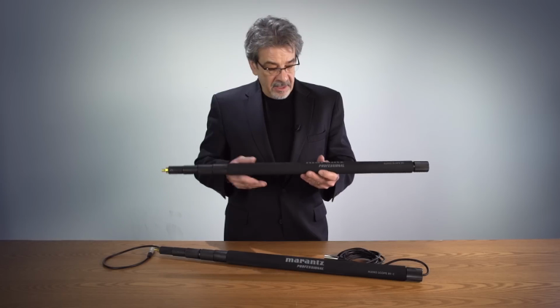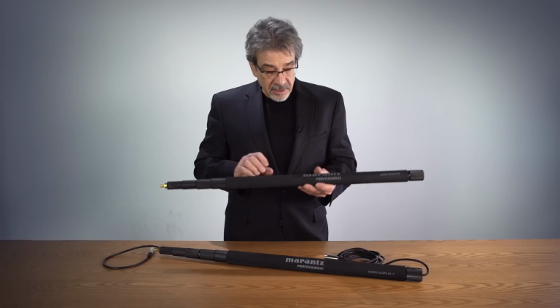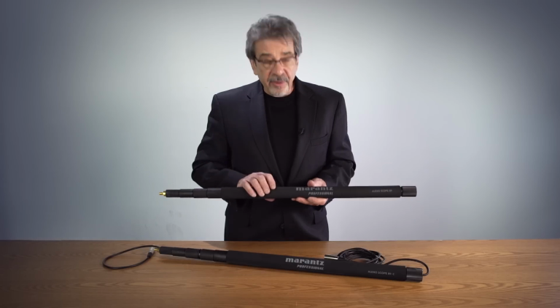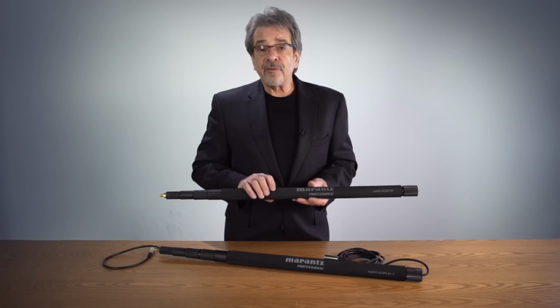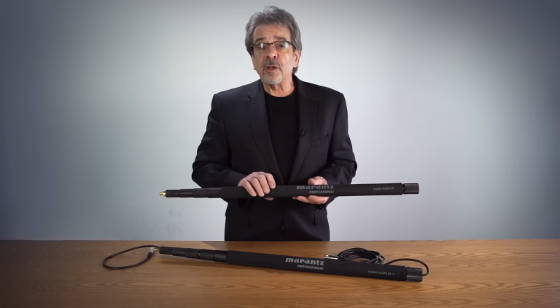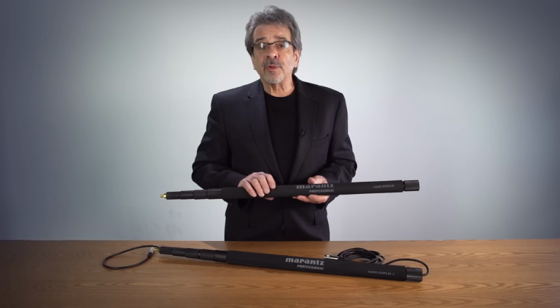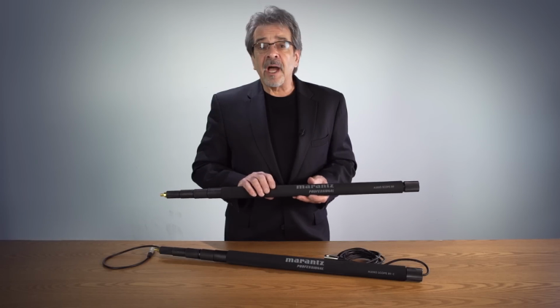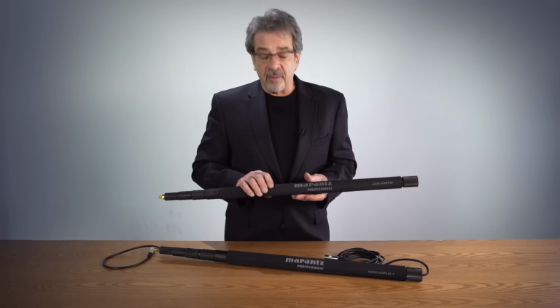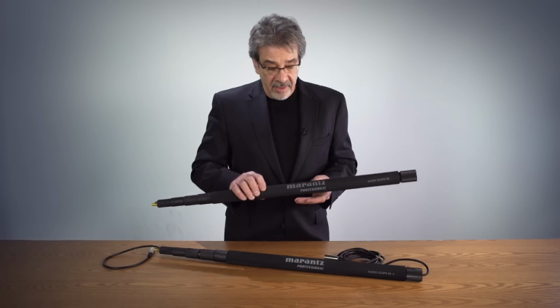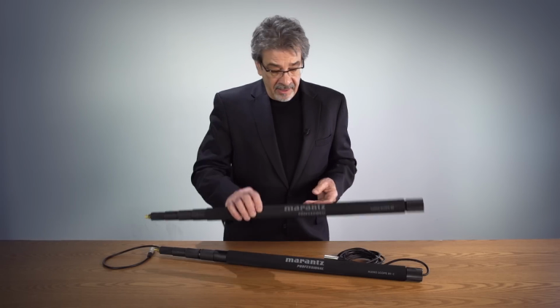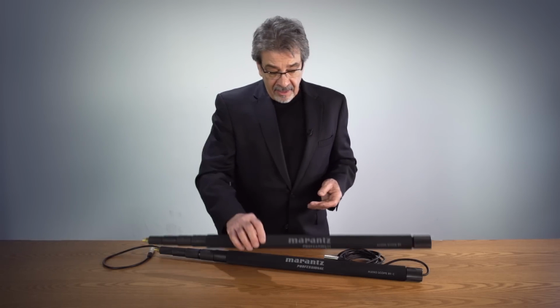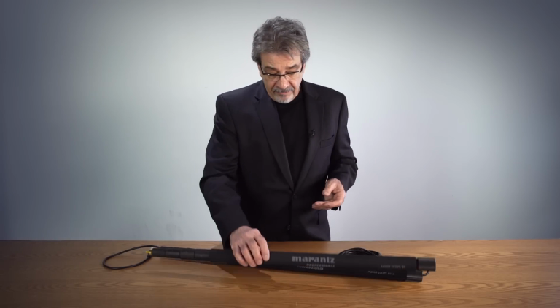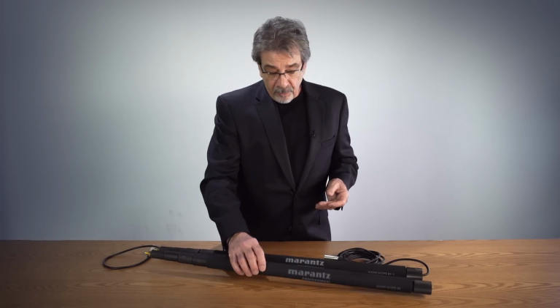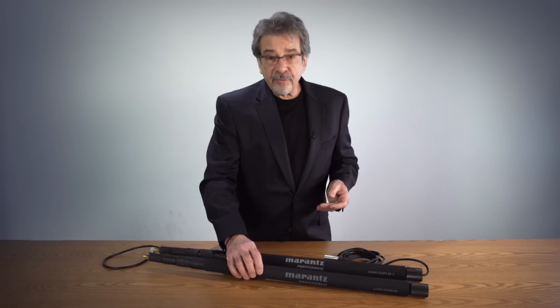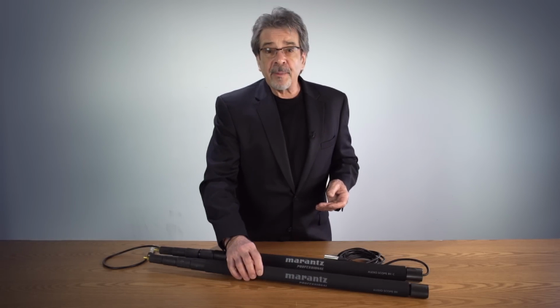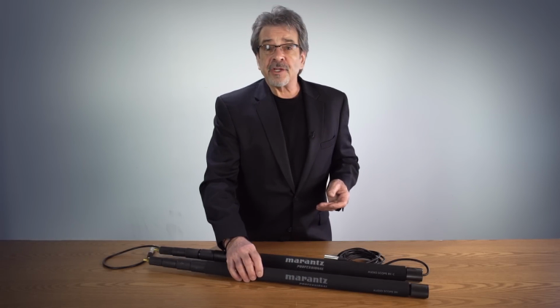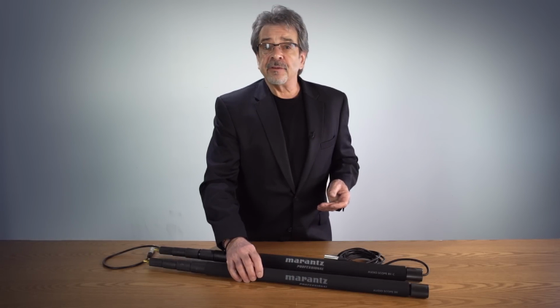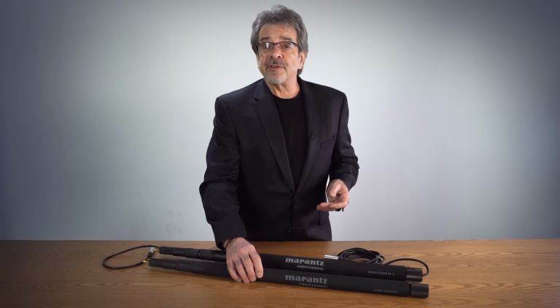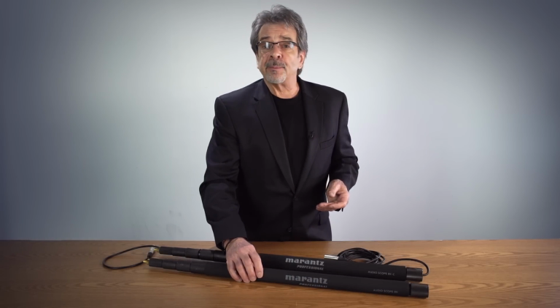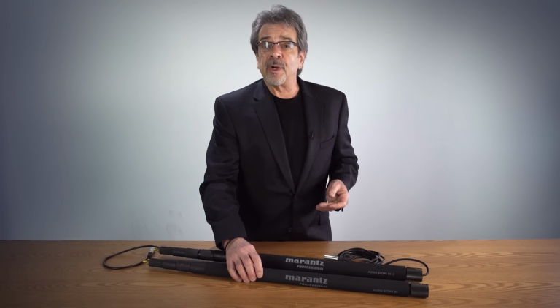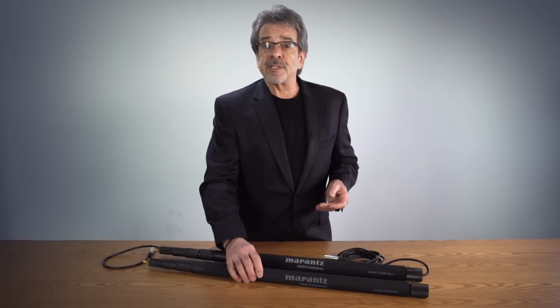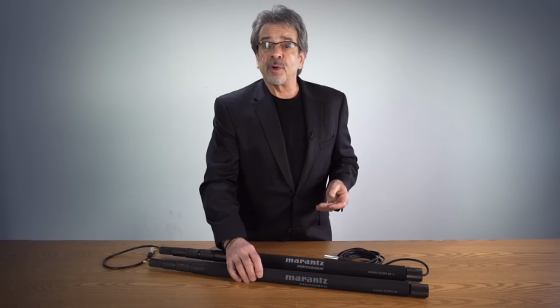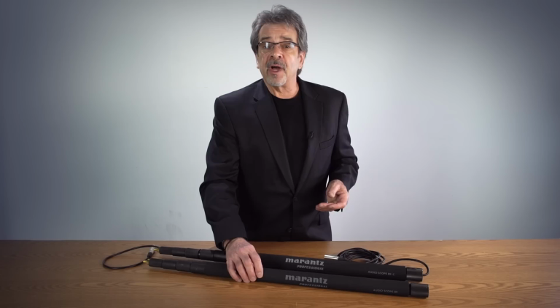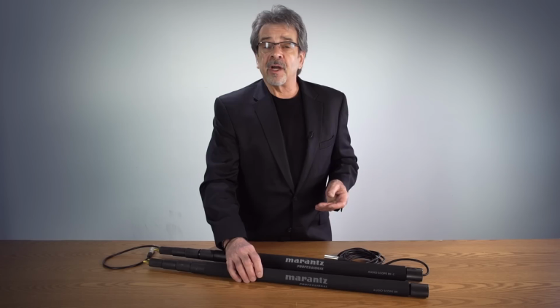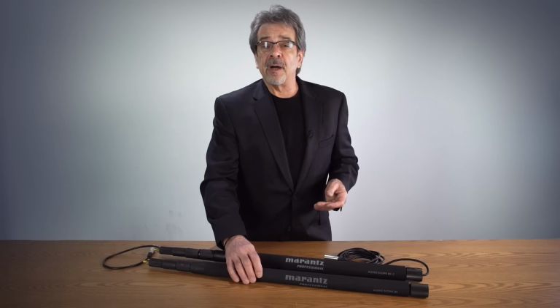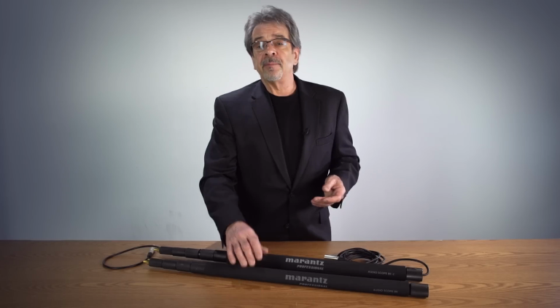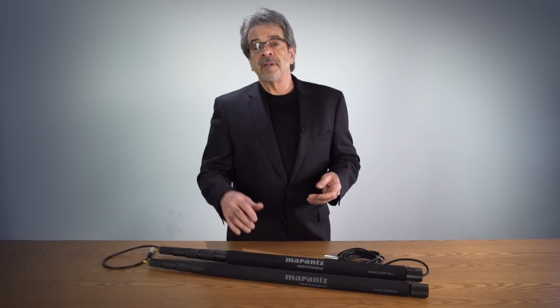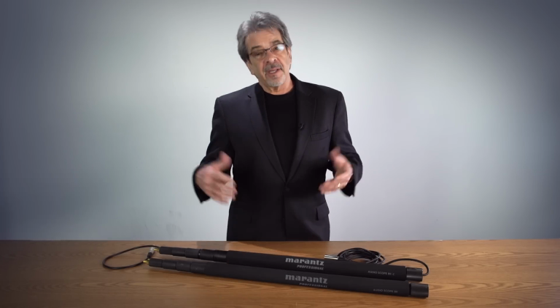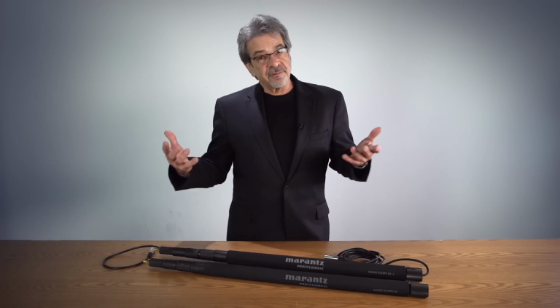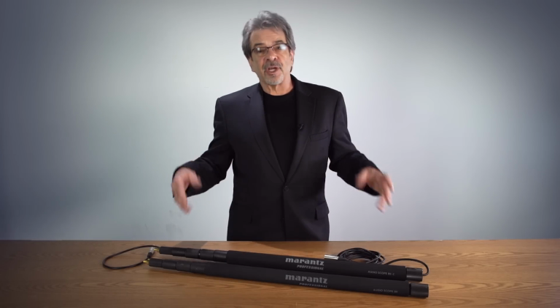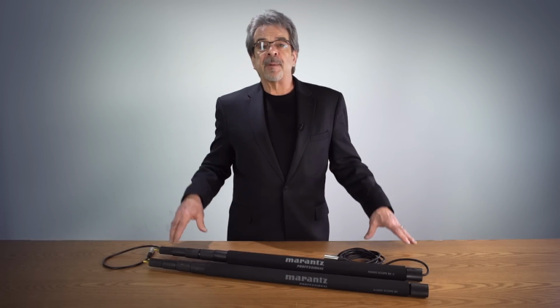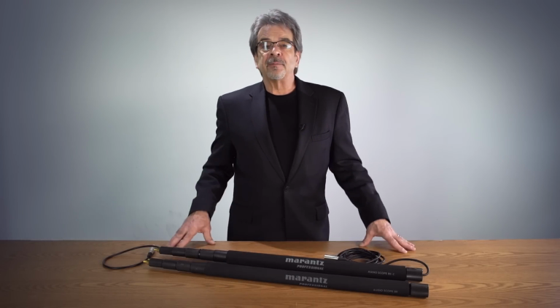So they're available now. And for more information, visit moranspro.com and check them out.